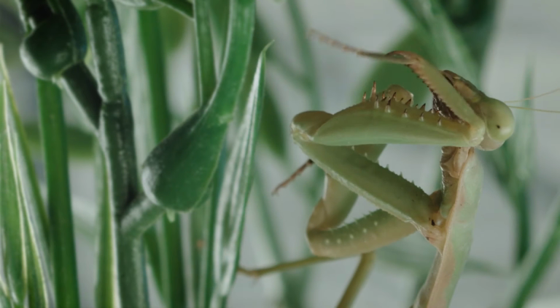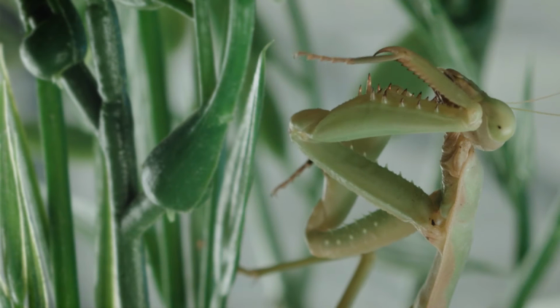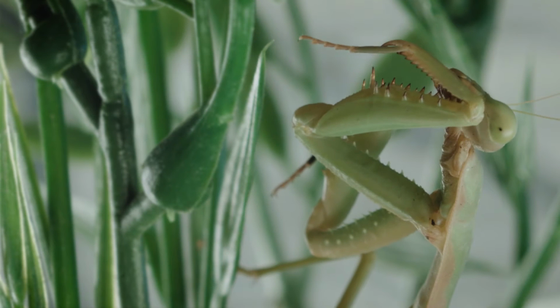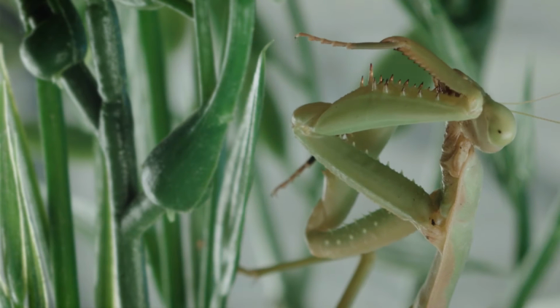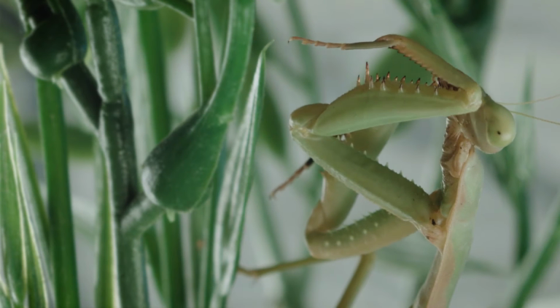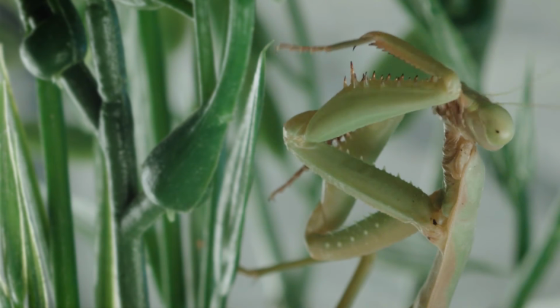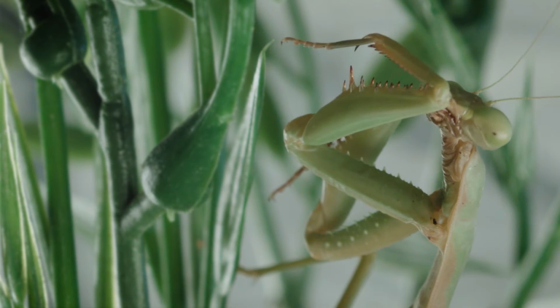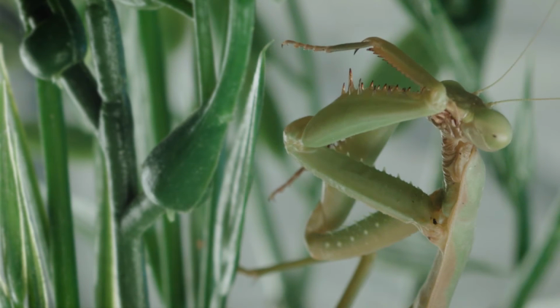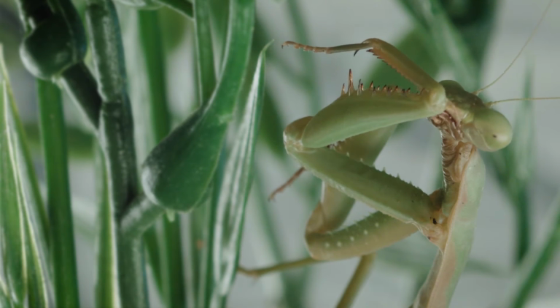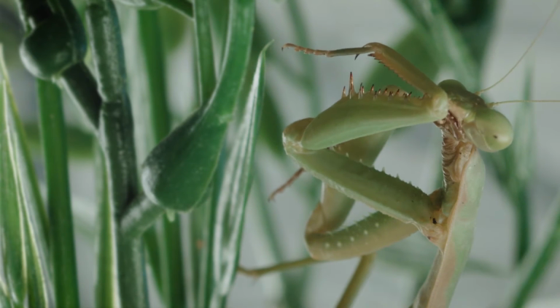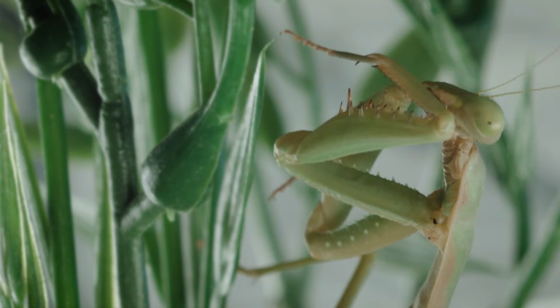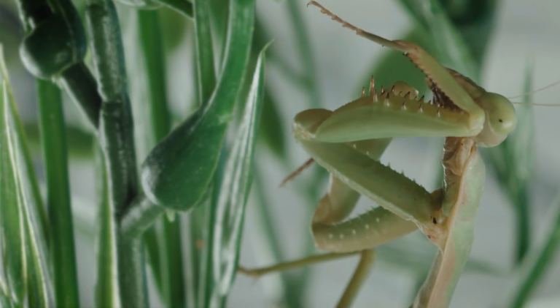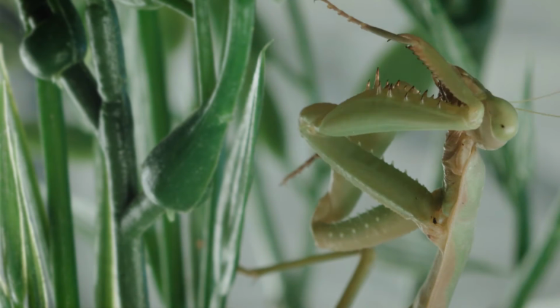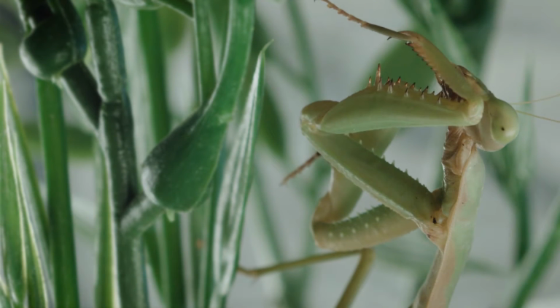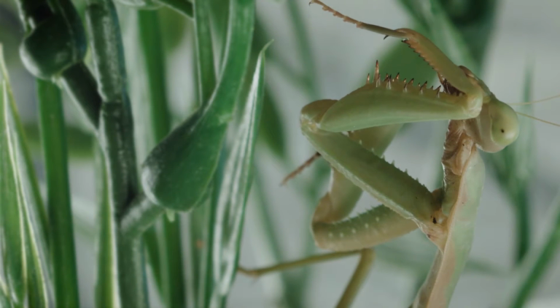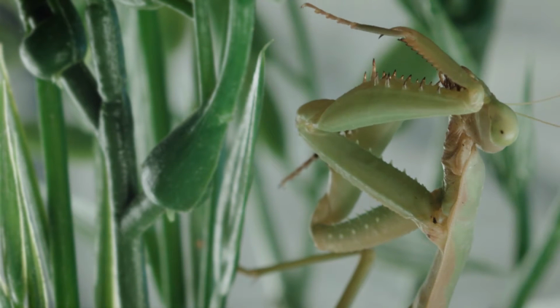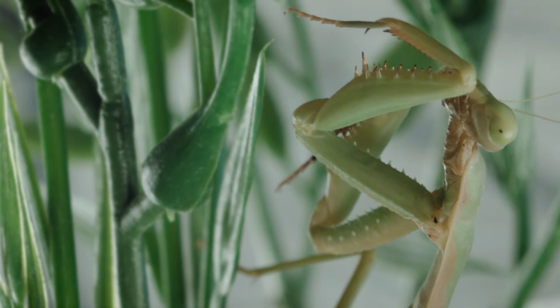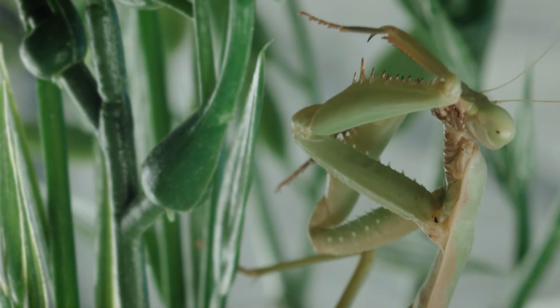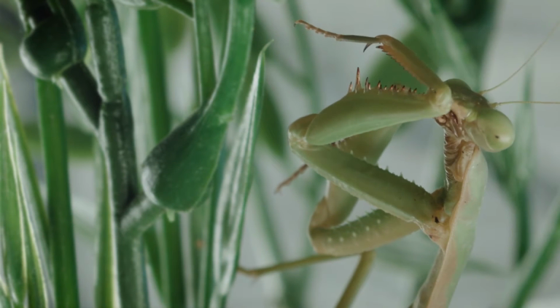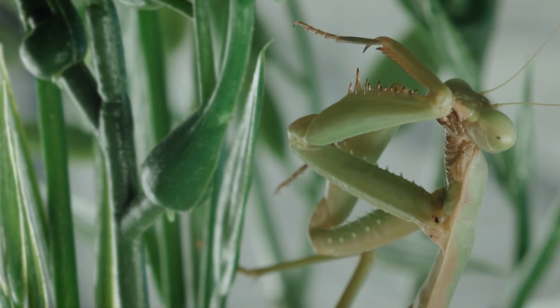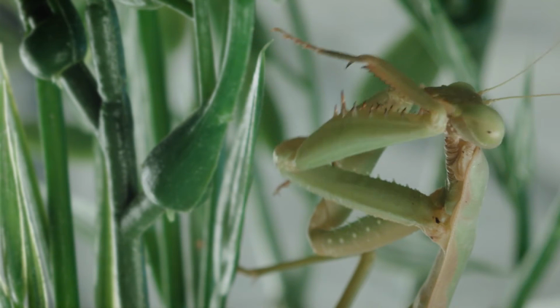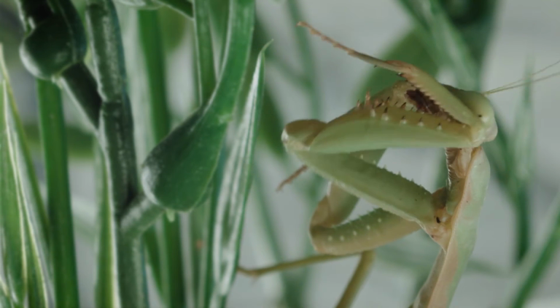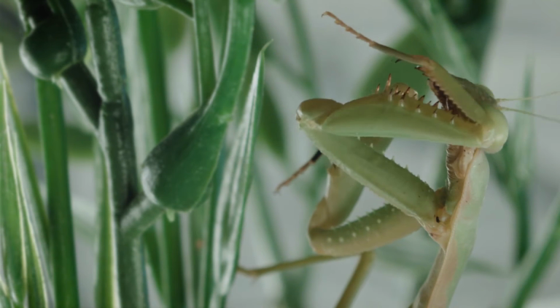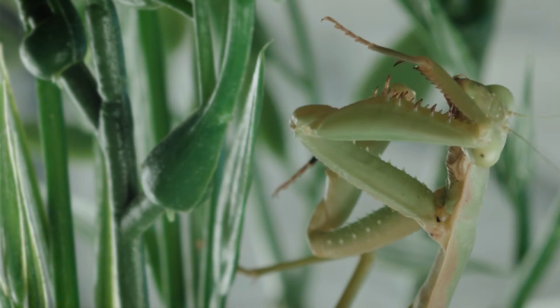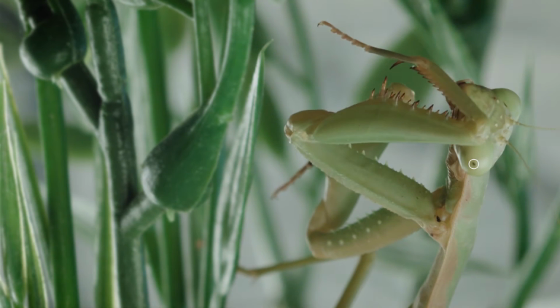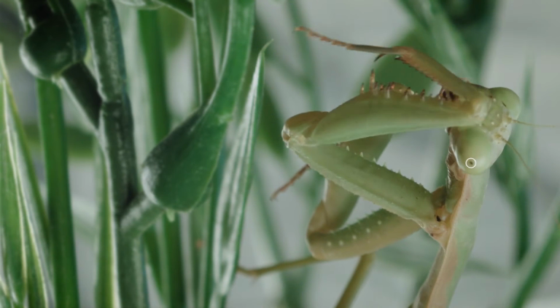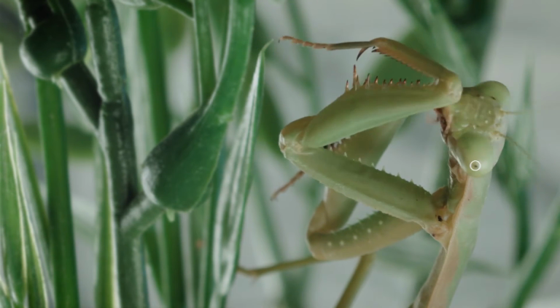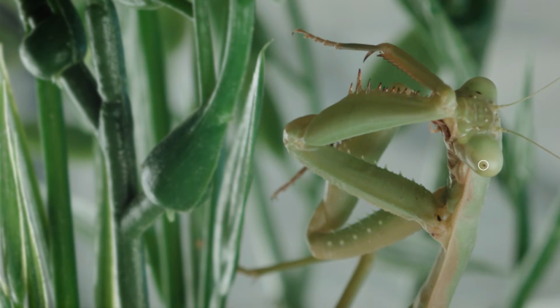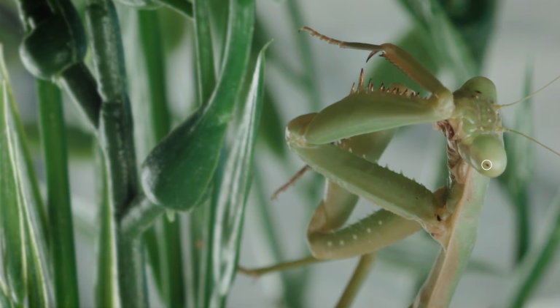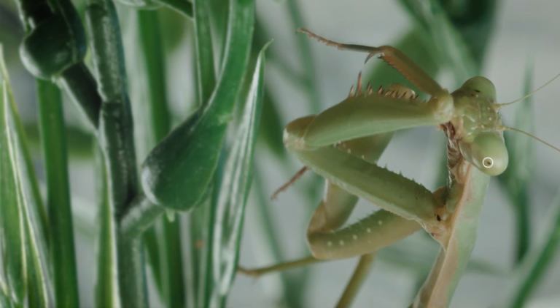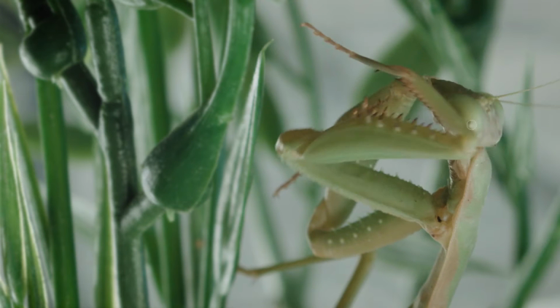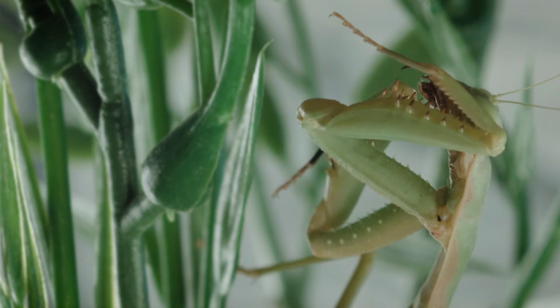Mantids have pseudopupils. Their eyes are built out of tube structures, which can appear as a pupil.